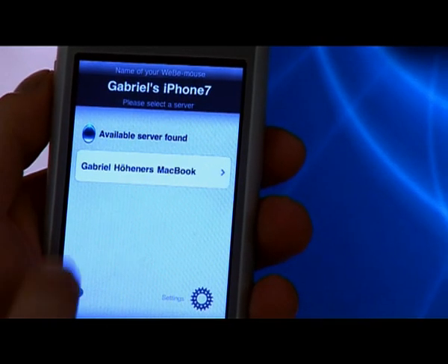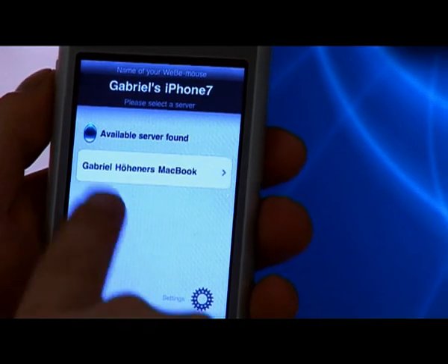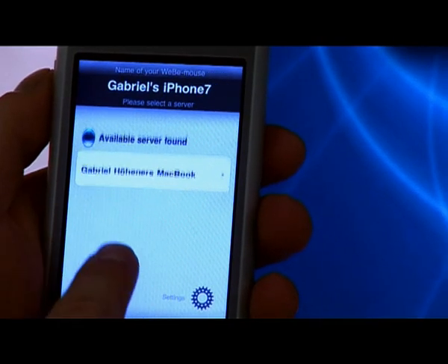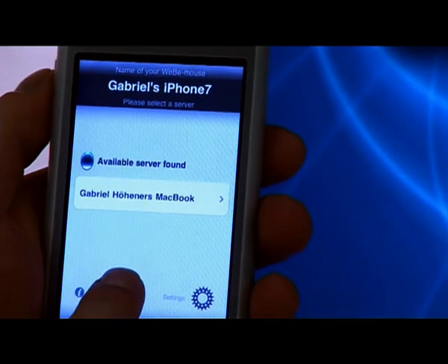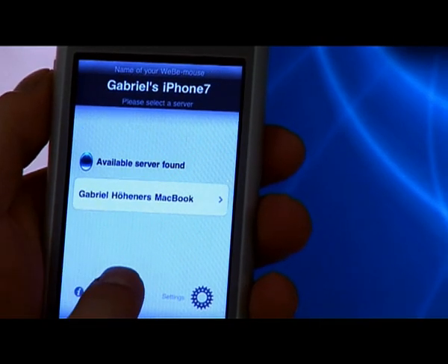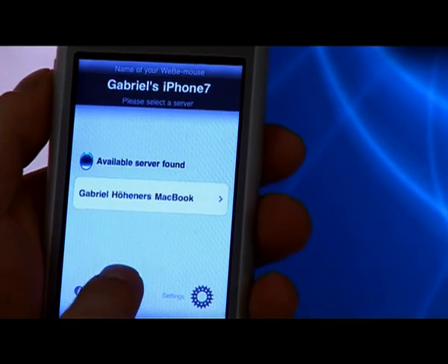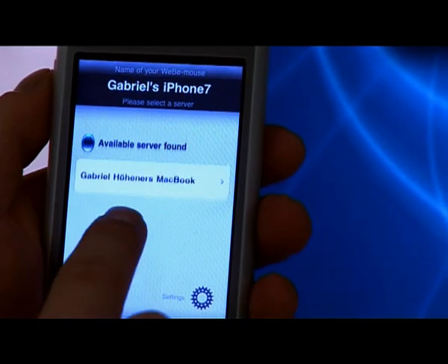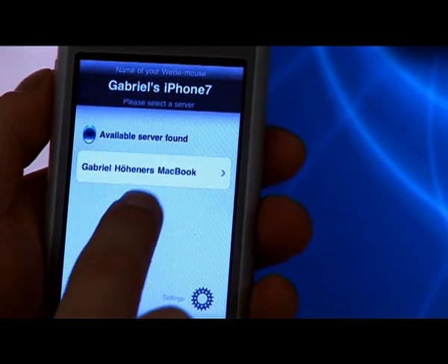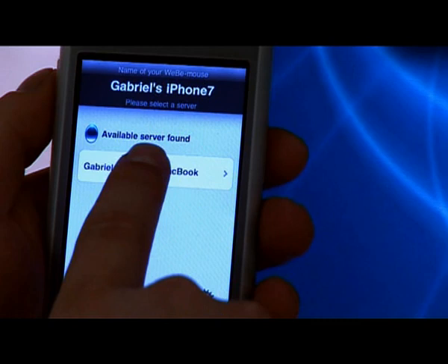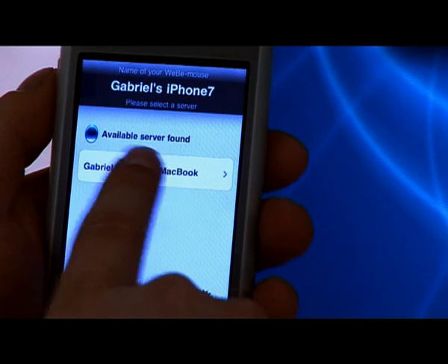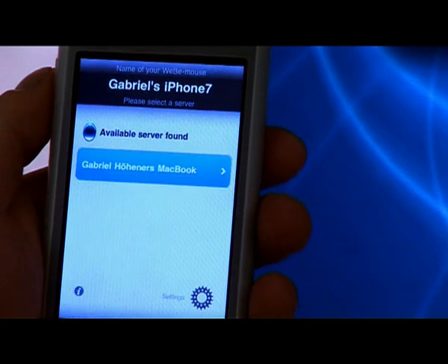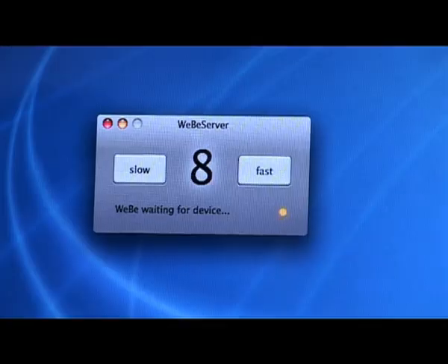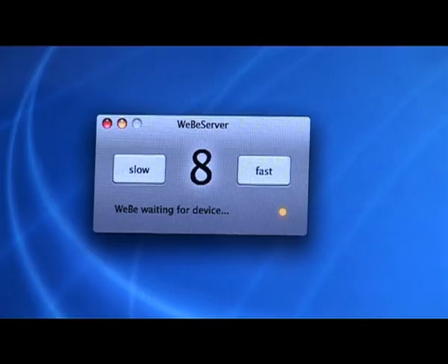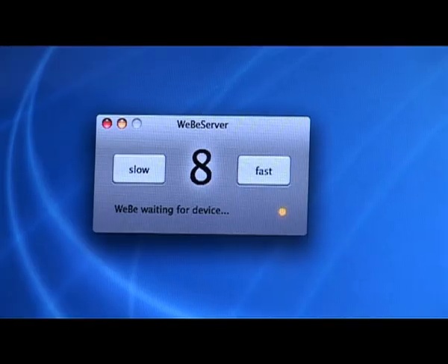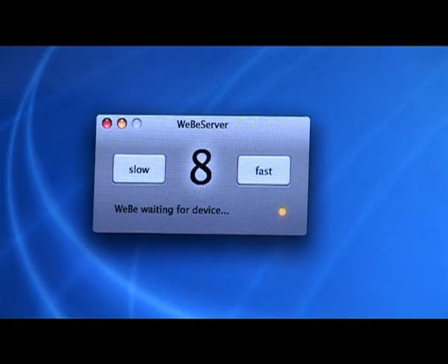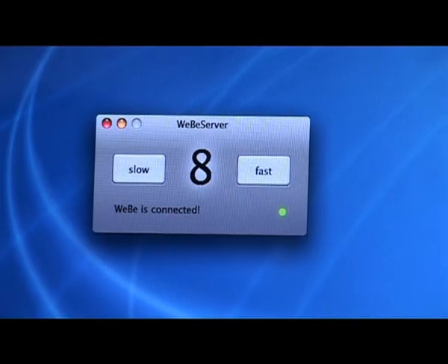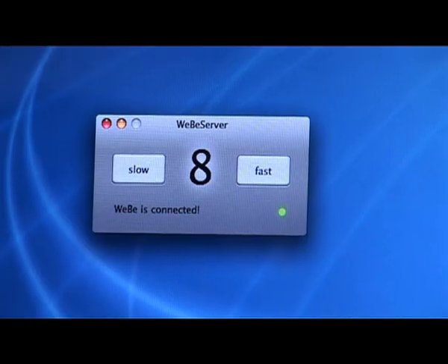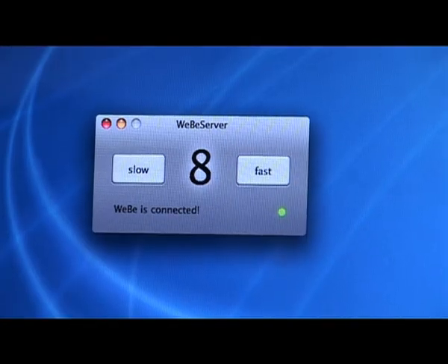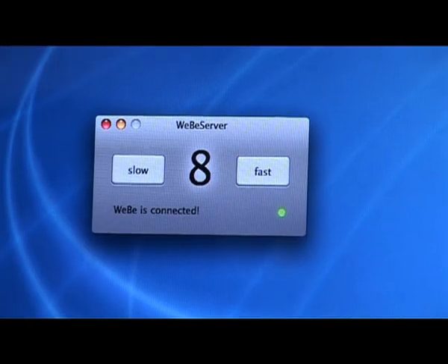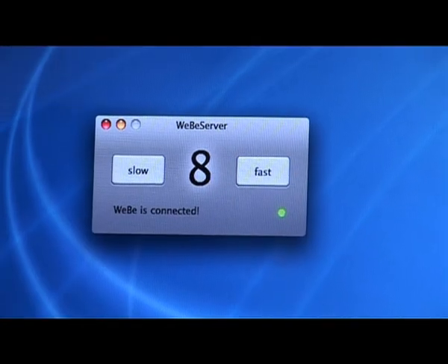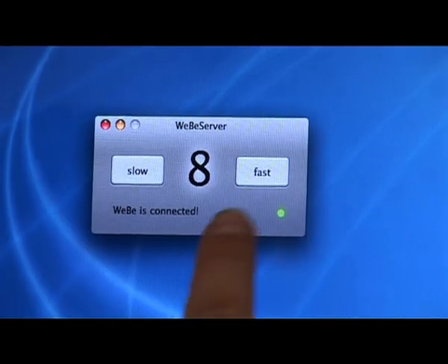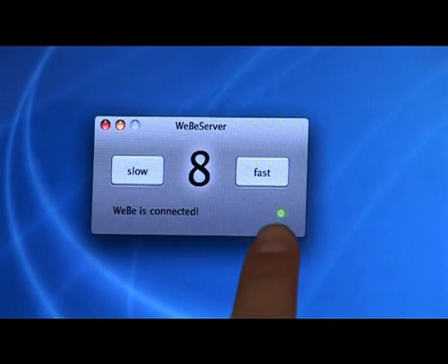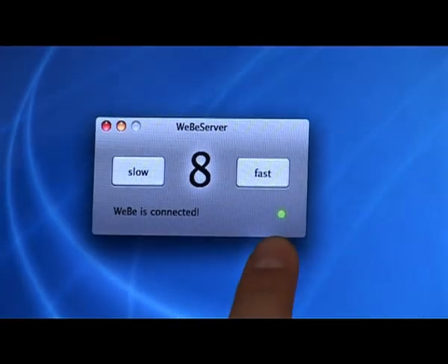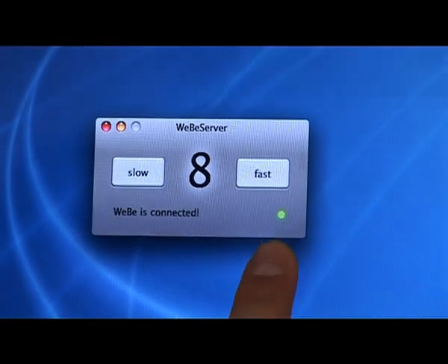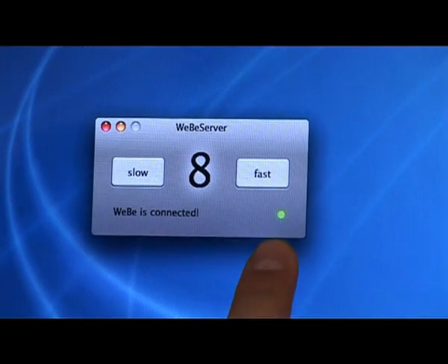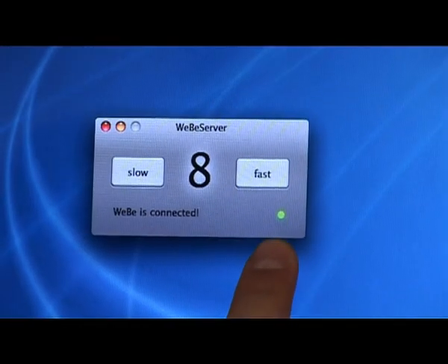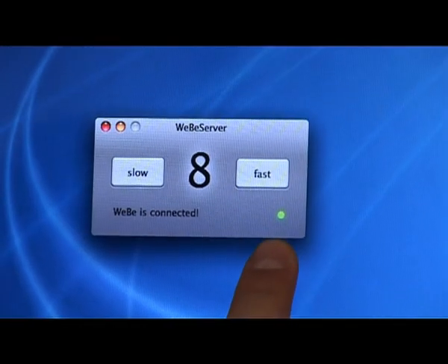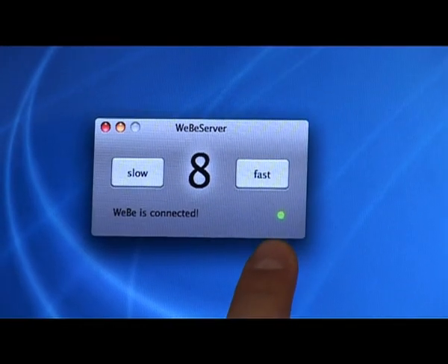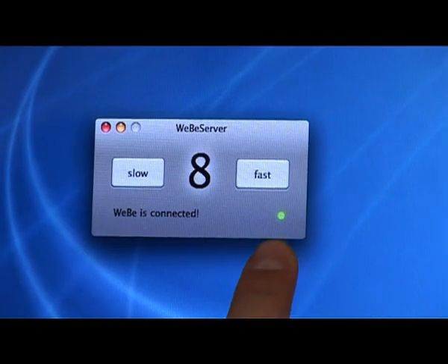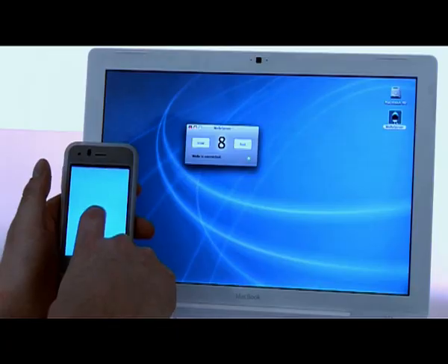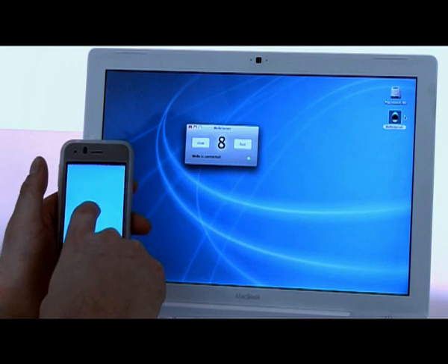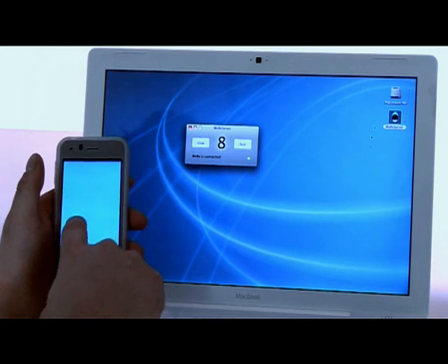If the connection process went well, you'll see a green dot on the server telling you that Weeby is now ready to go.